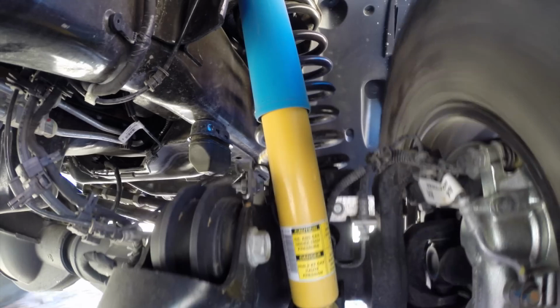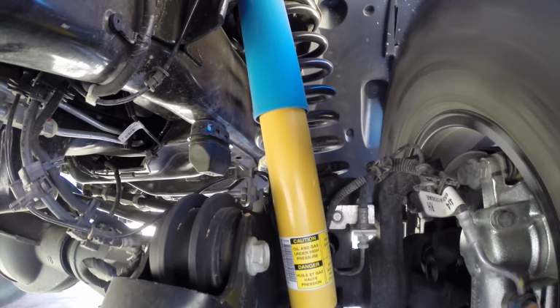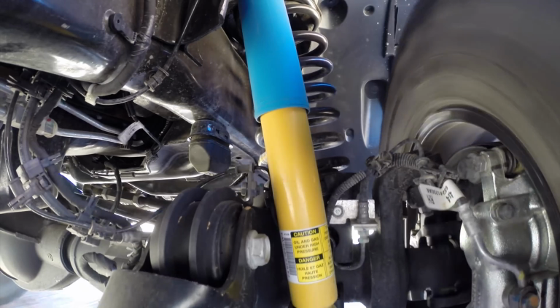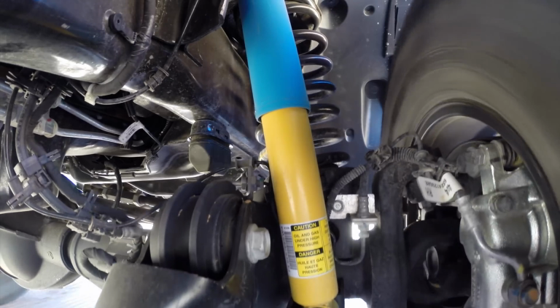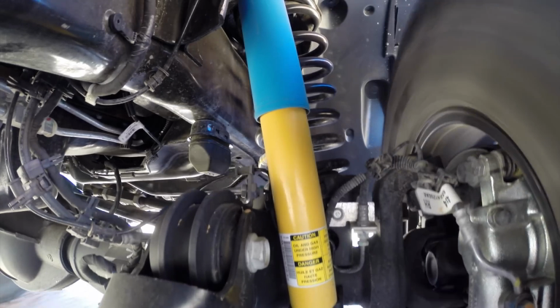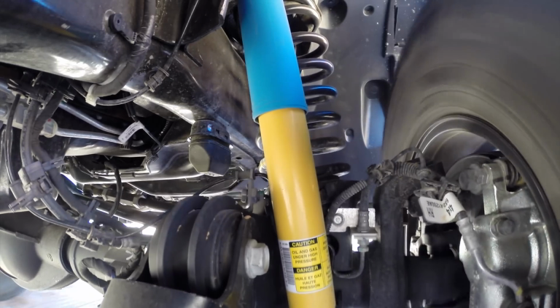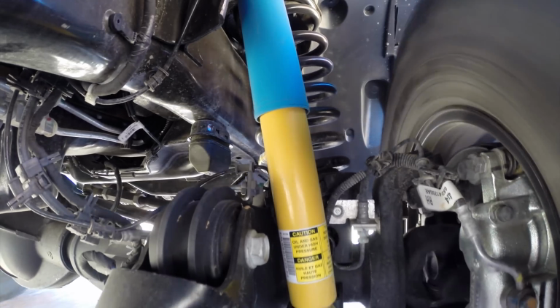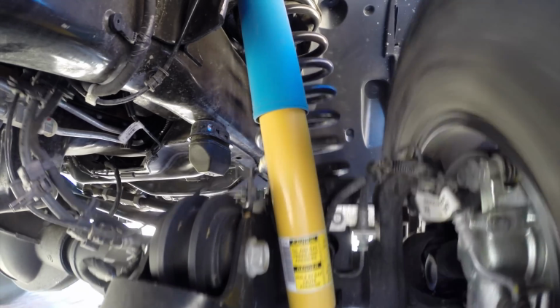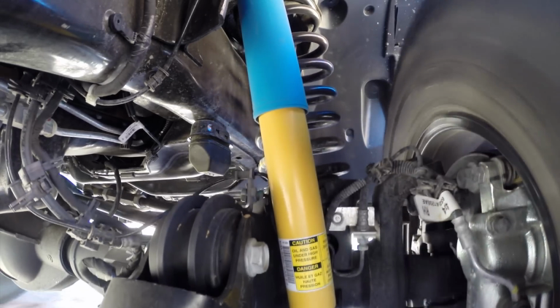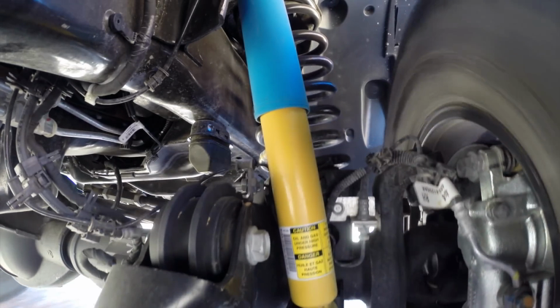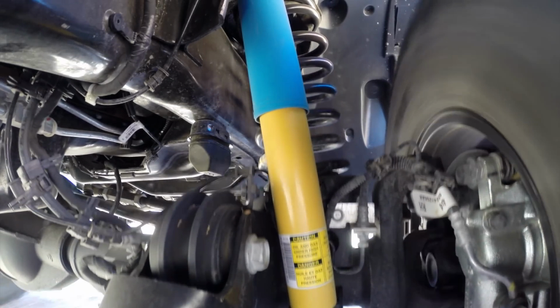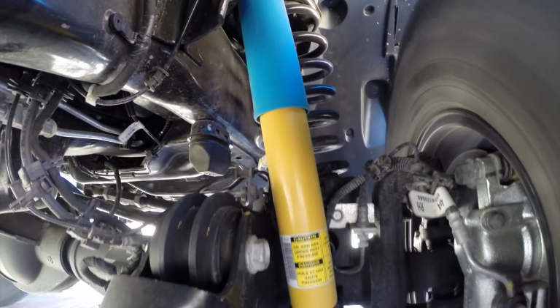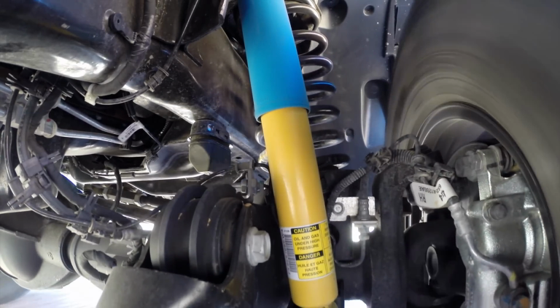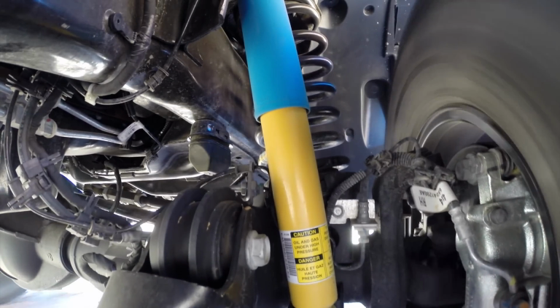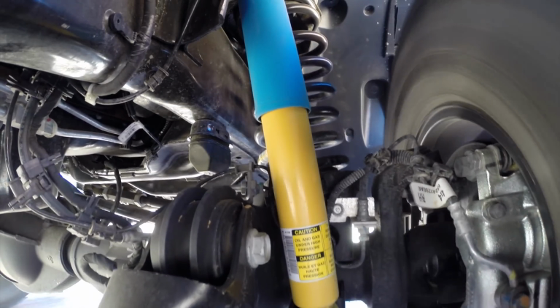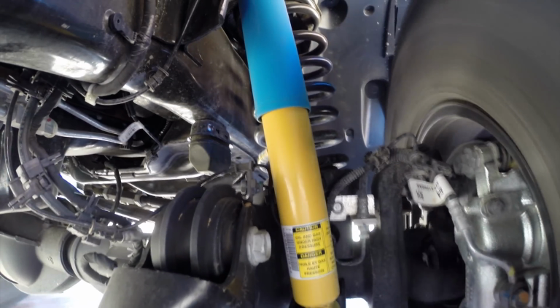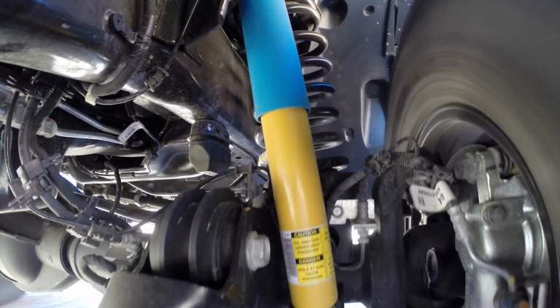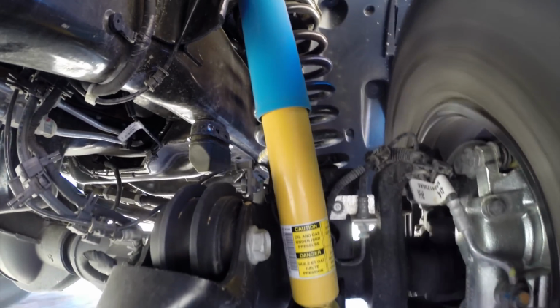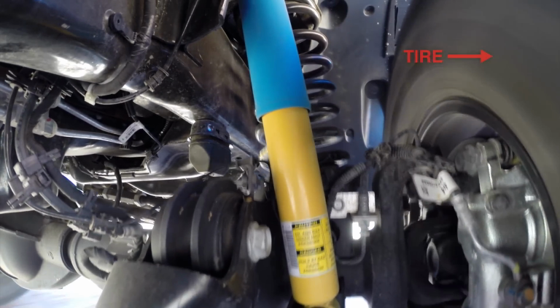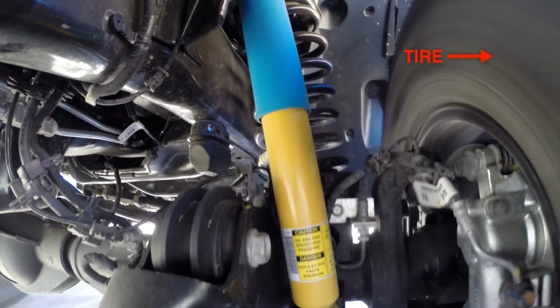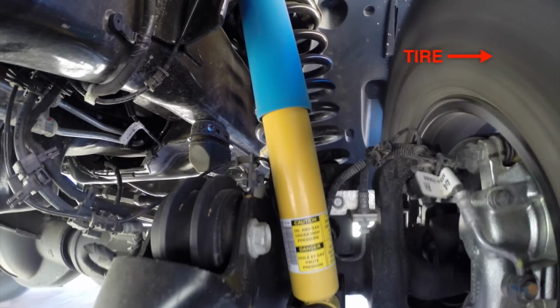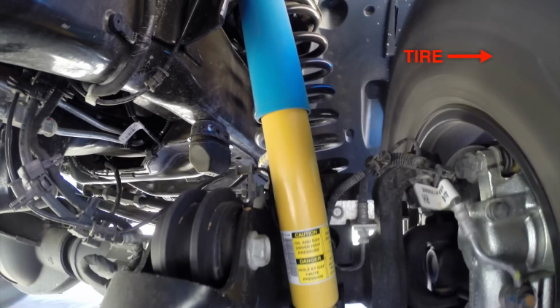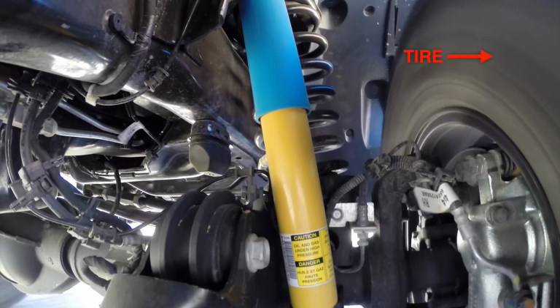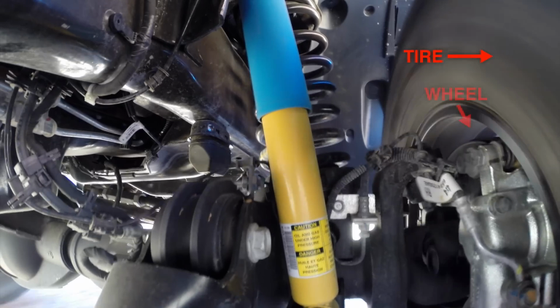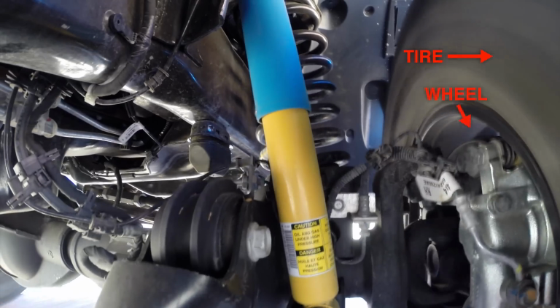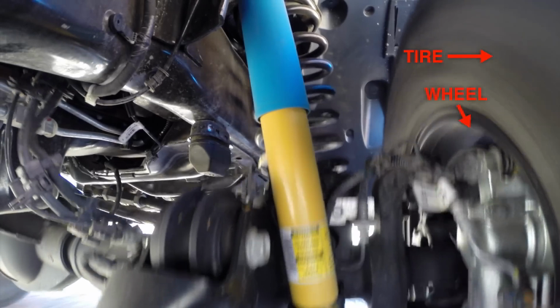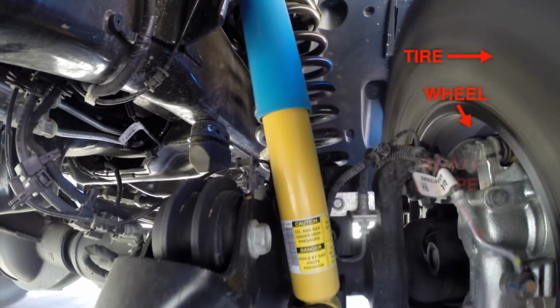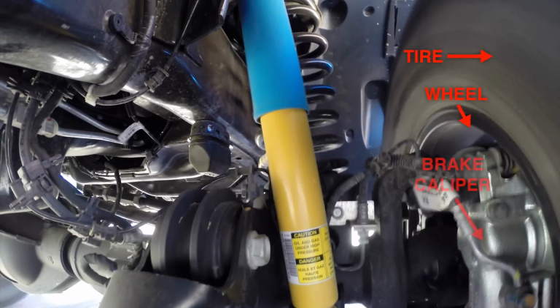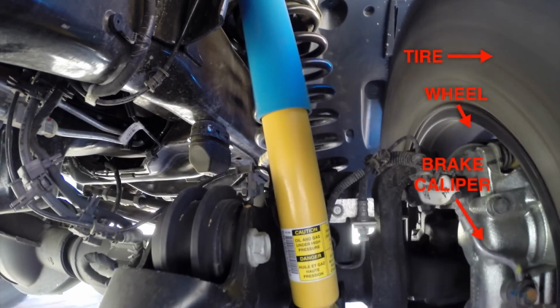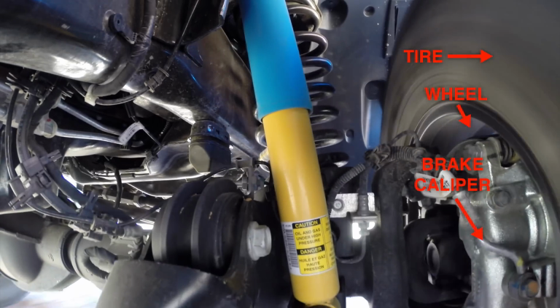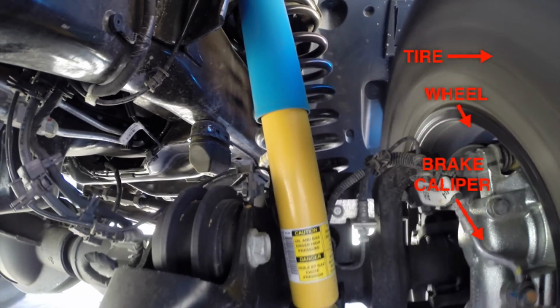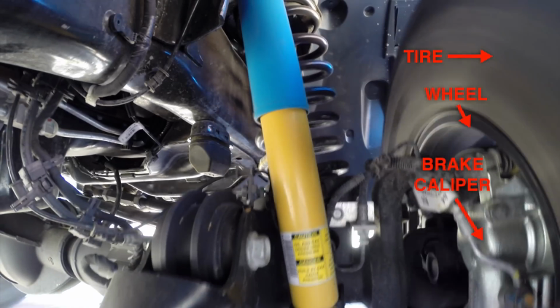To understand what we're looking at, starting with the obvious: on the right we have the tire, the wheel, and the brake caliper.